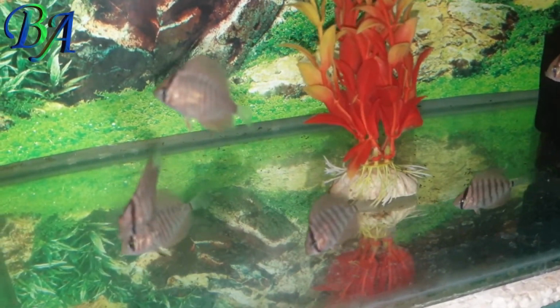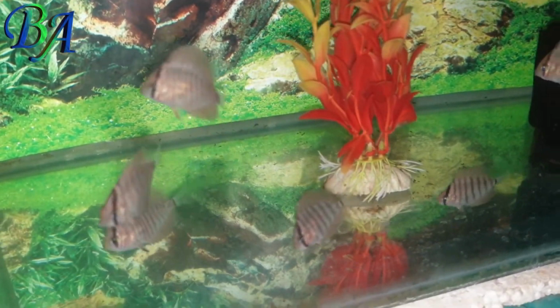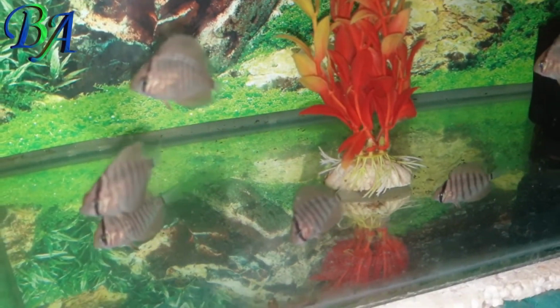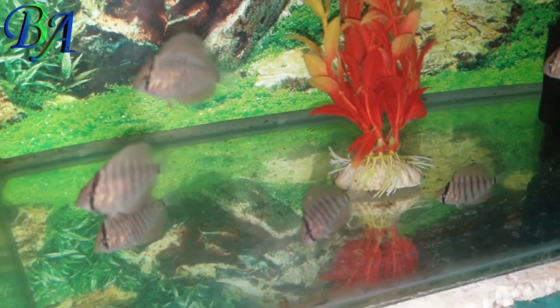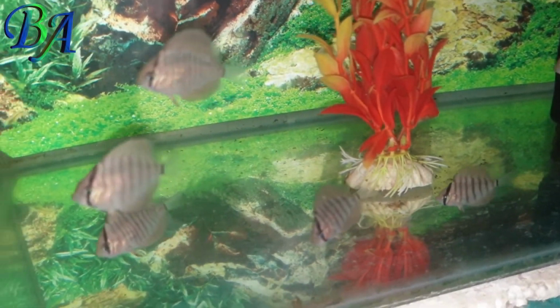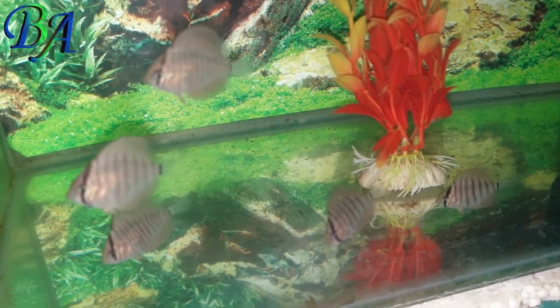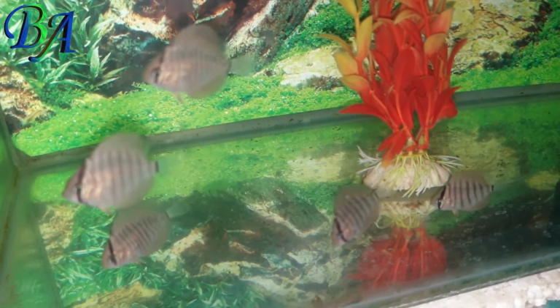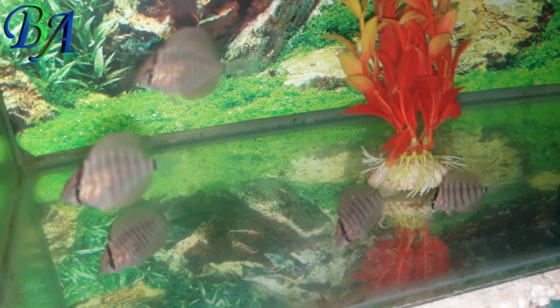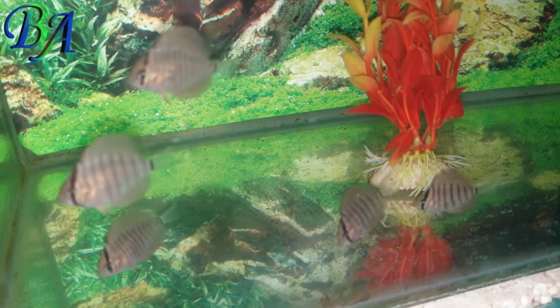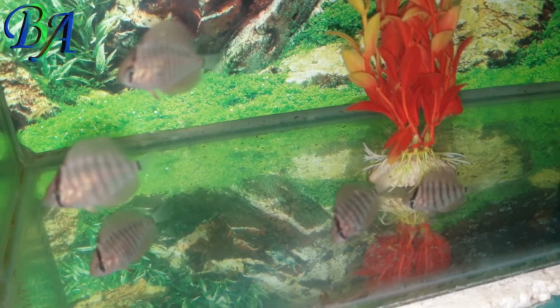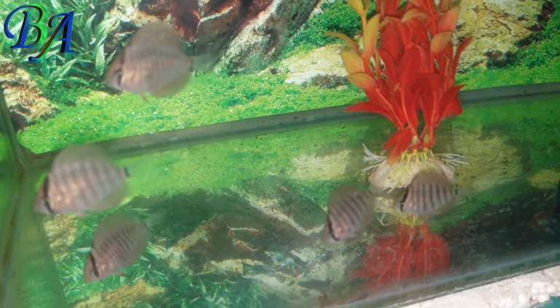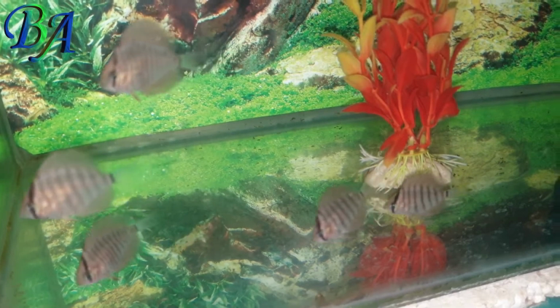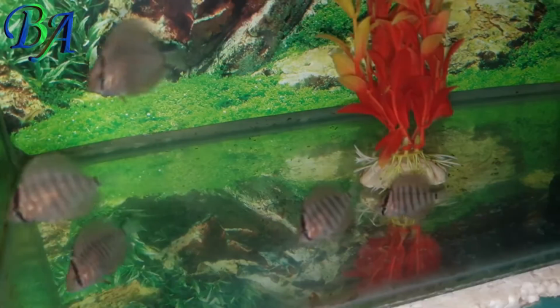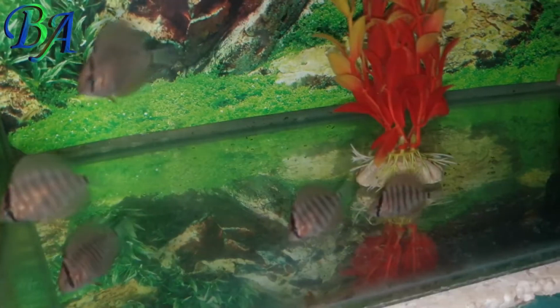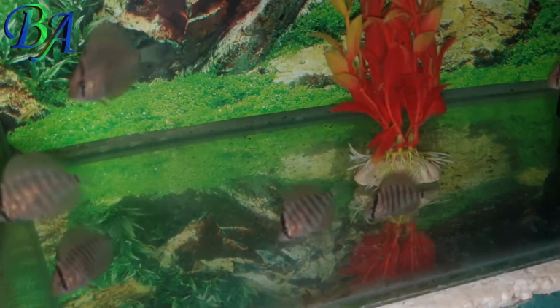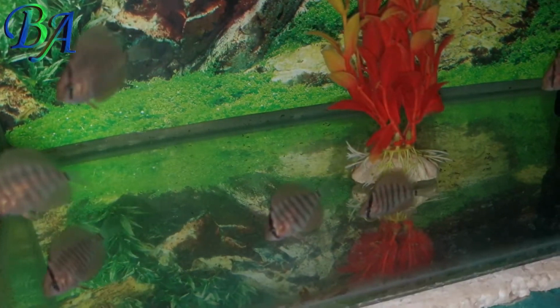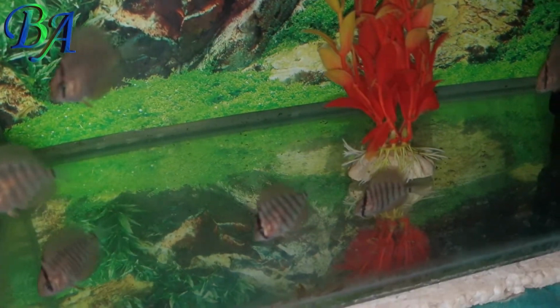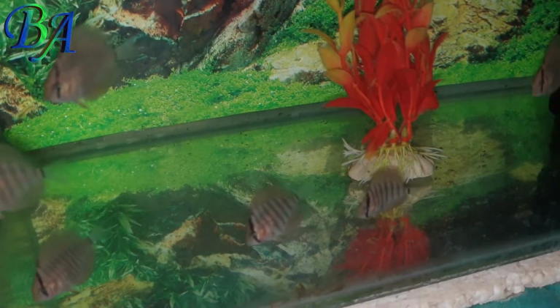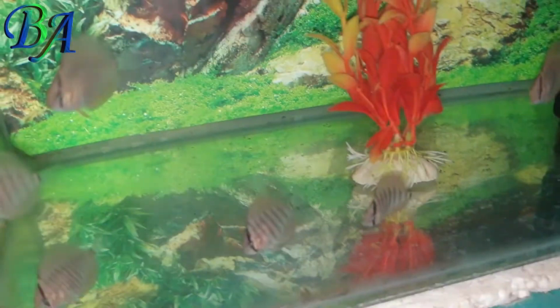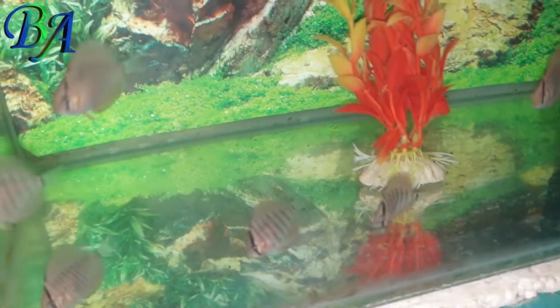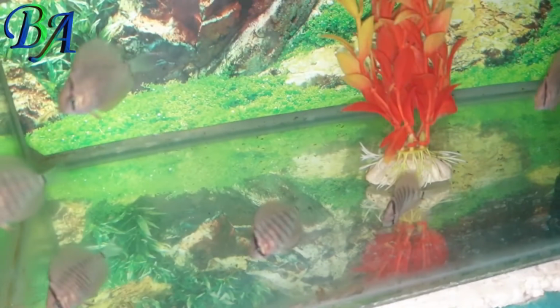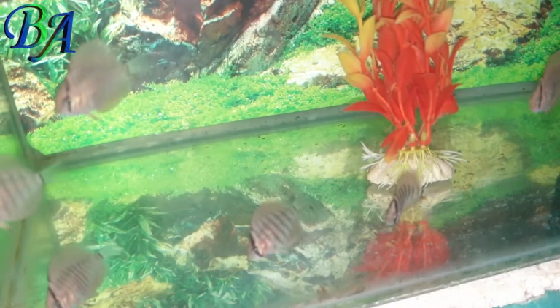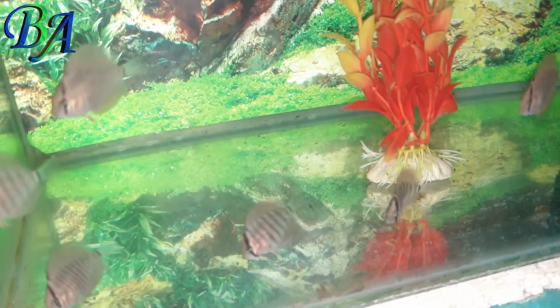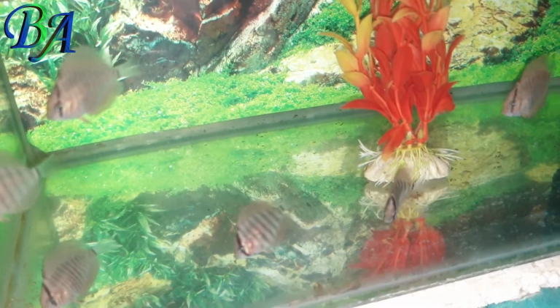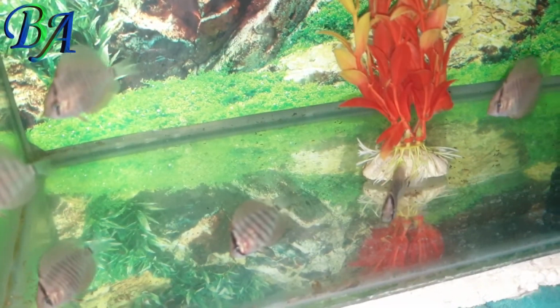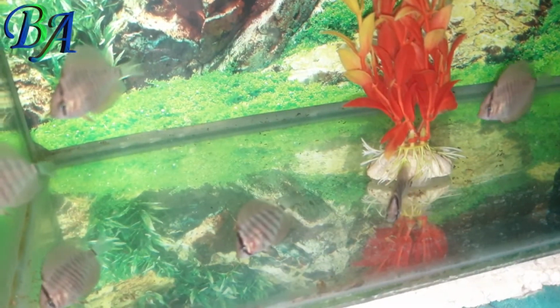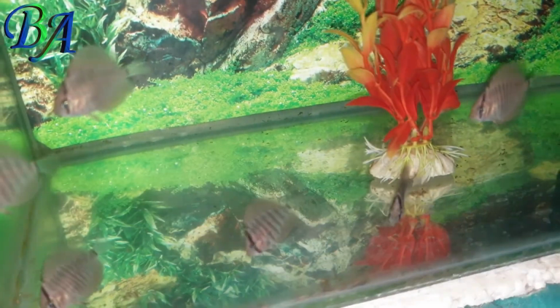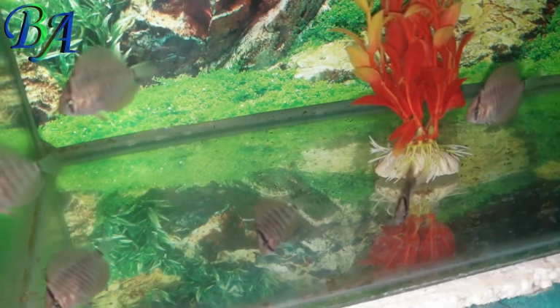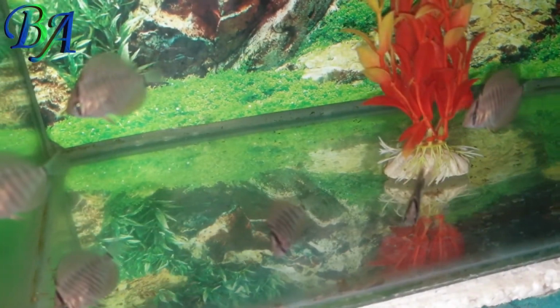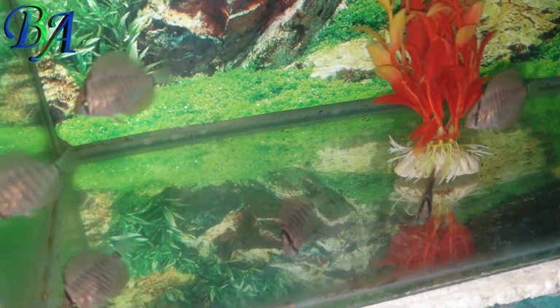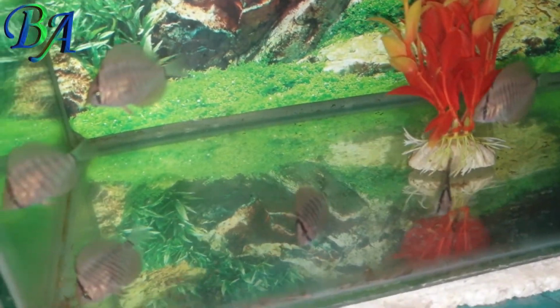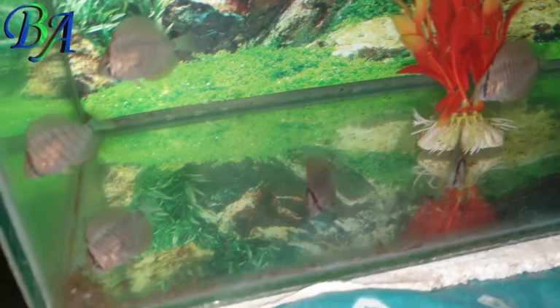These are my one and a half month old discus babies and I have separated them in their own tank.